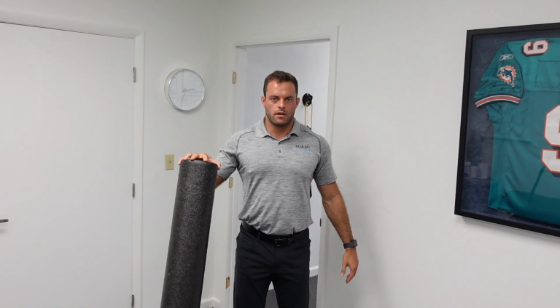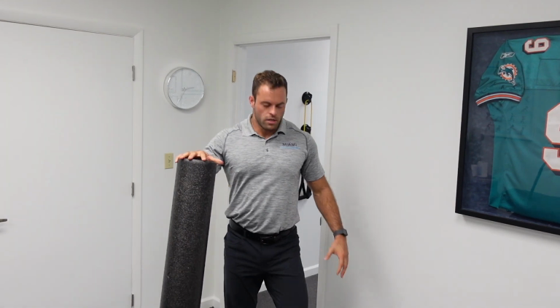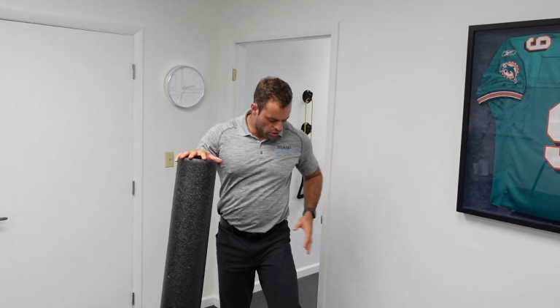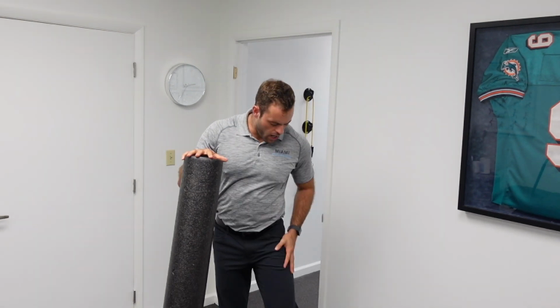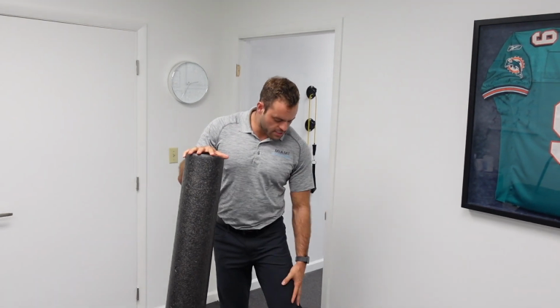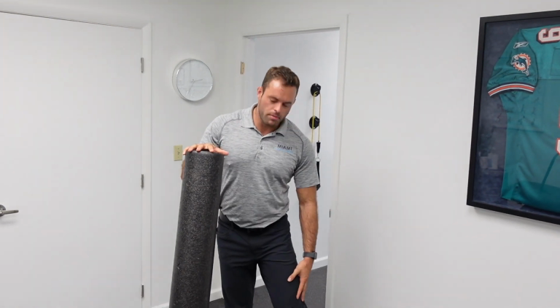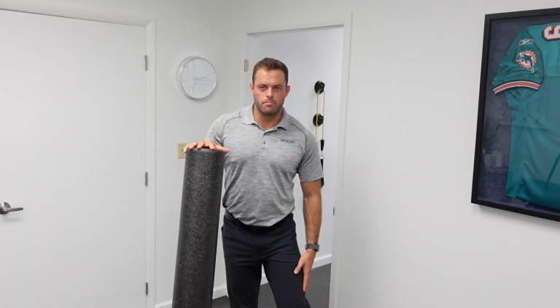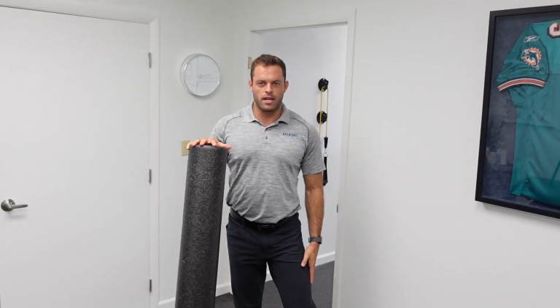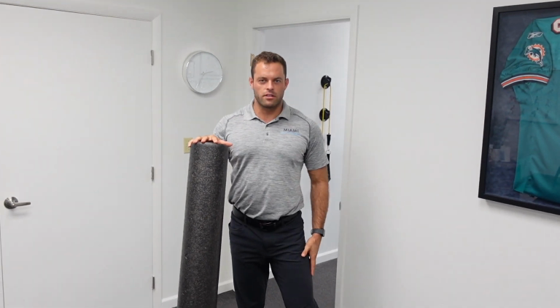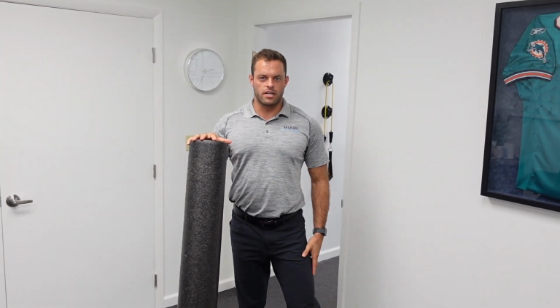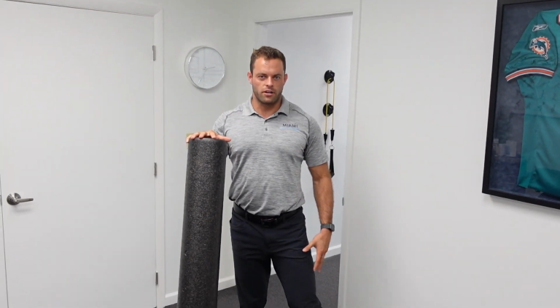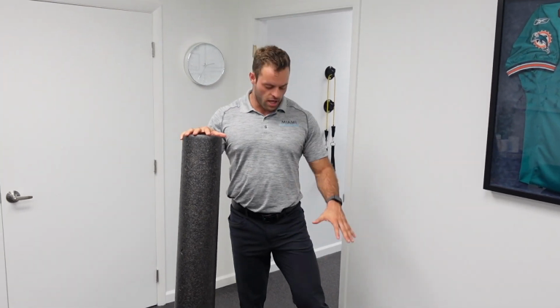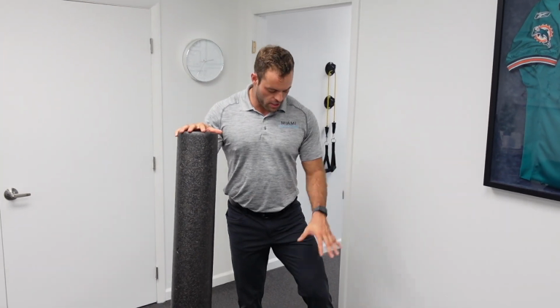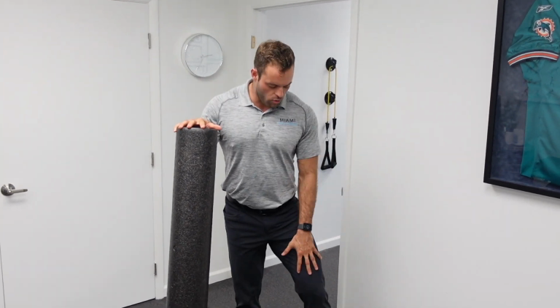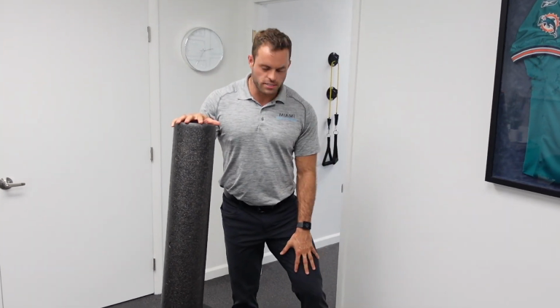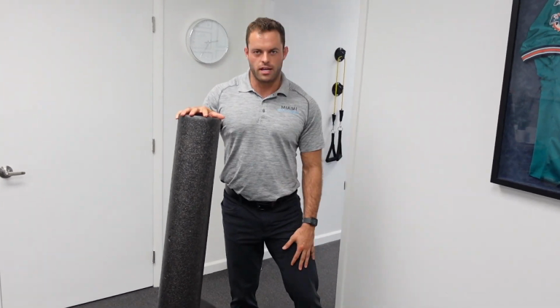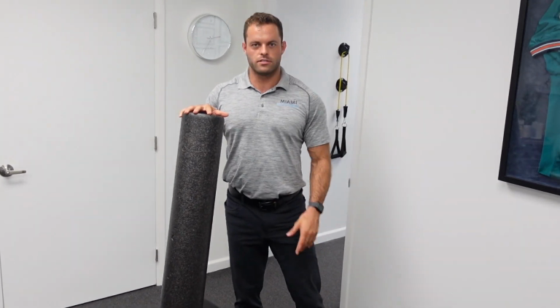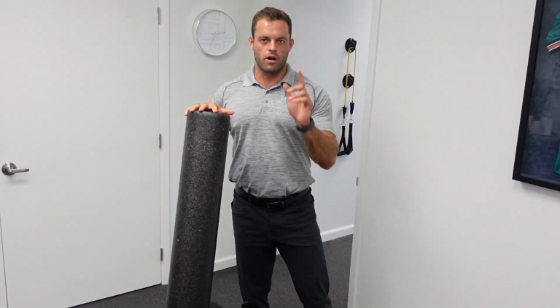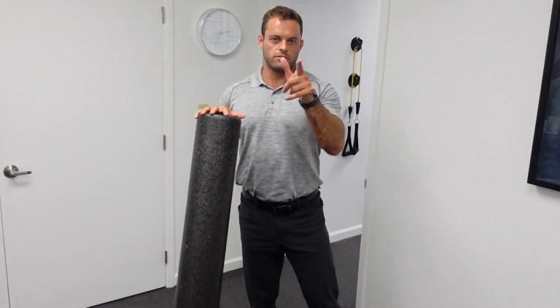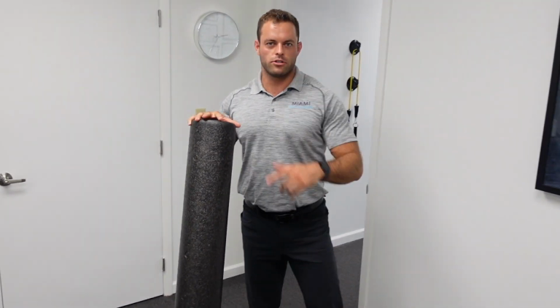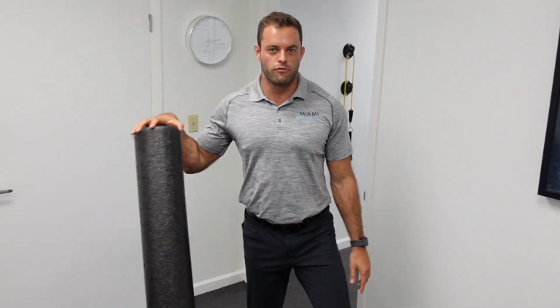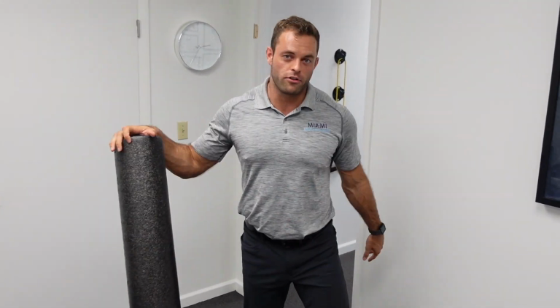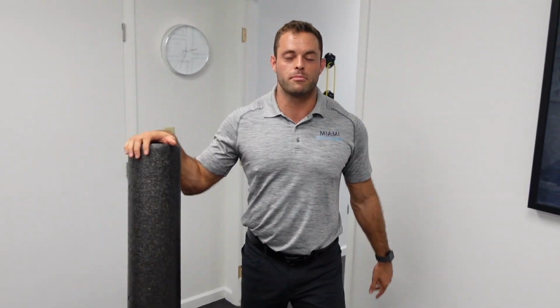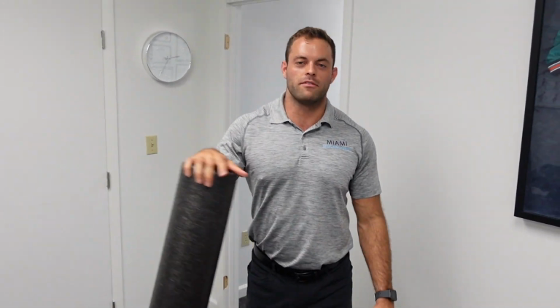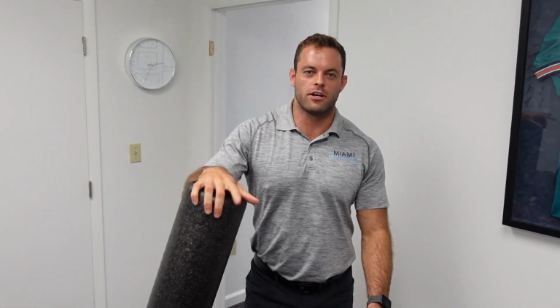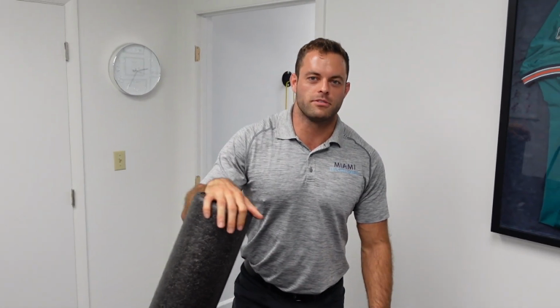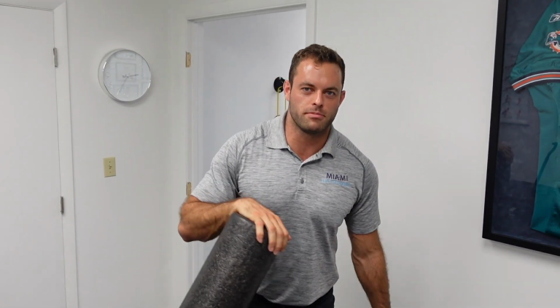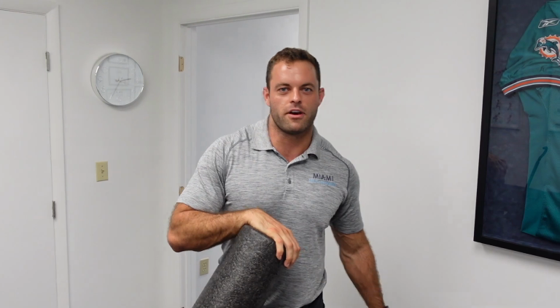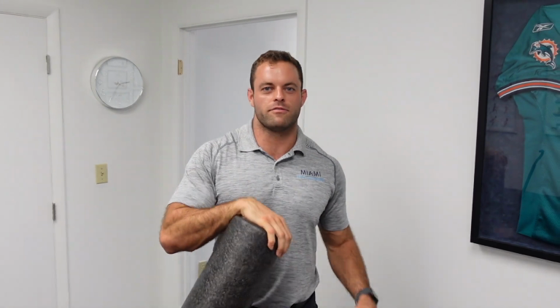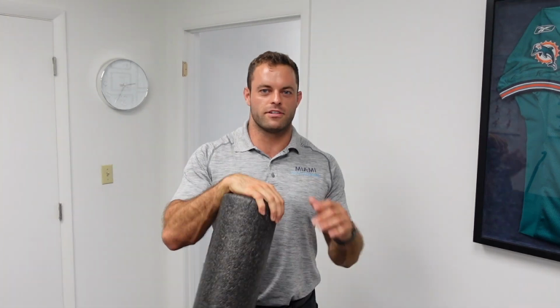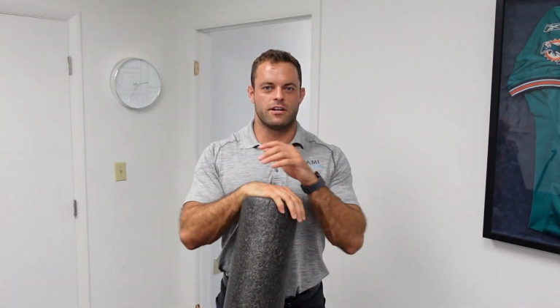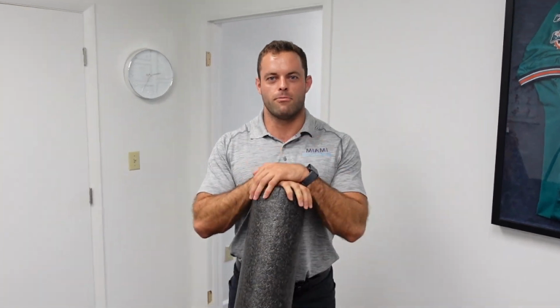Do you get IT band pain down the side of your leg with quad tightness? Well, look no further. I'm going to give you a couple tips of how you can fix it at home.